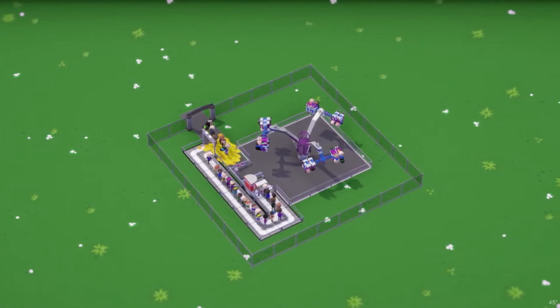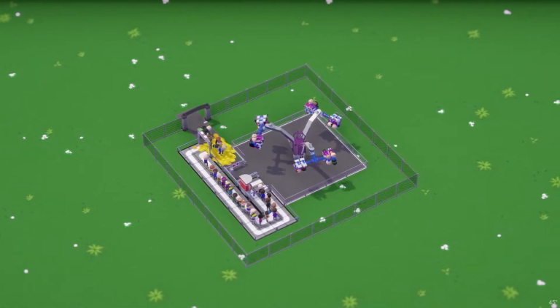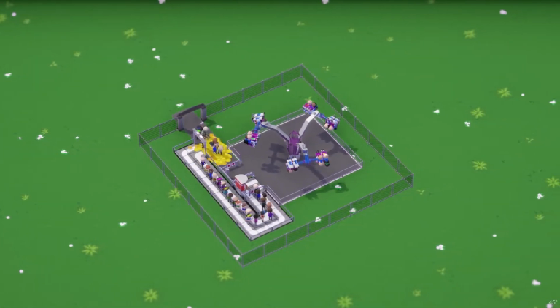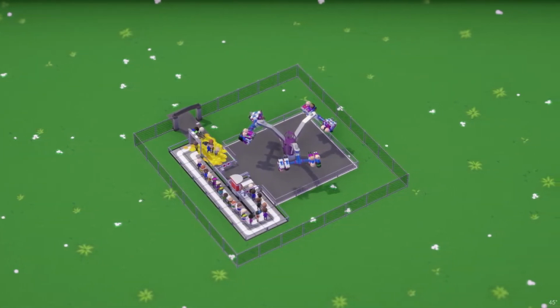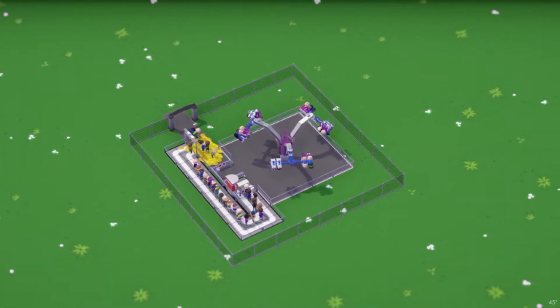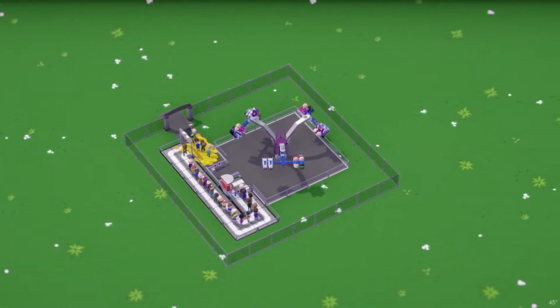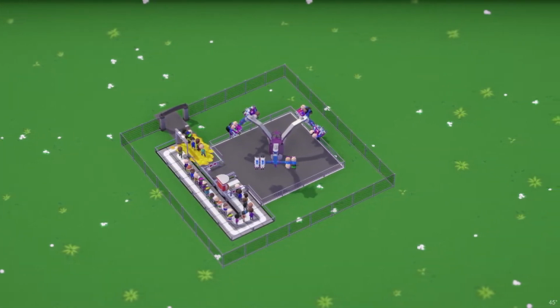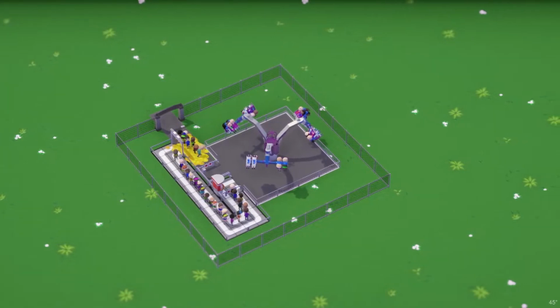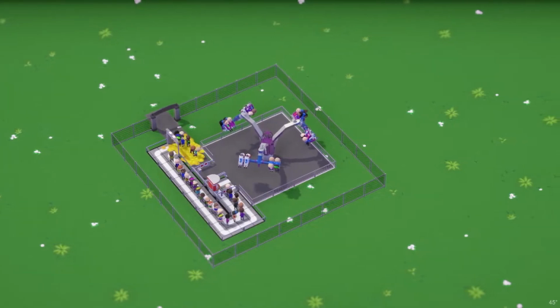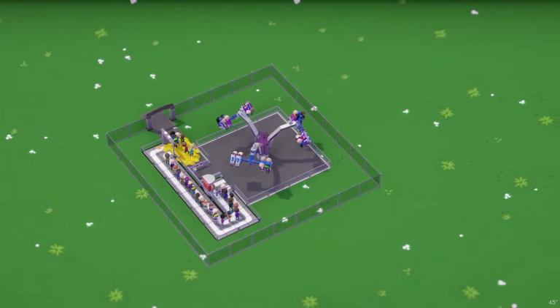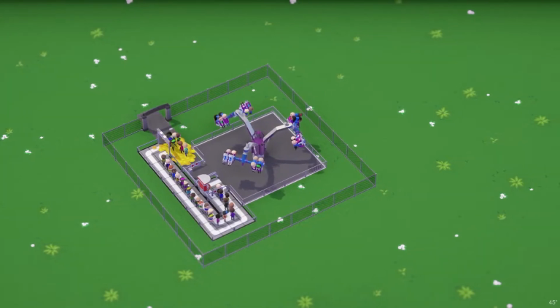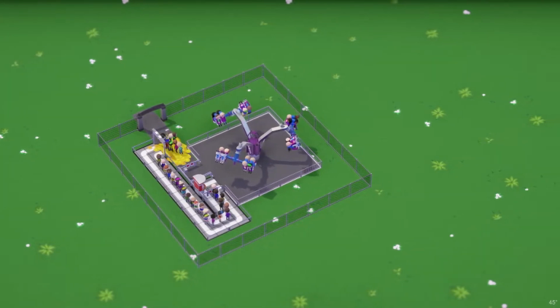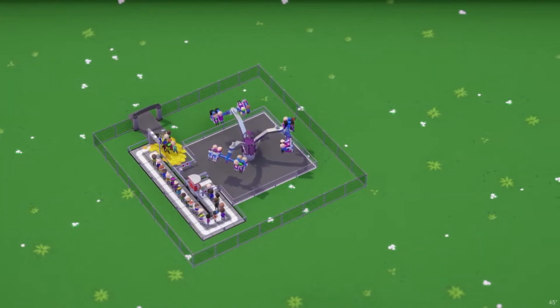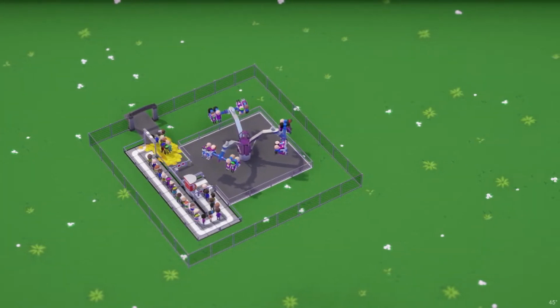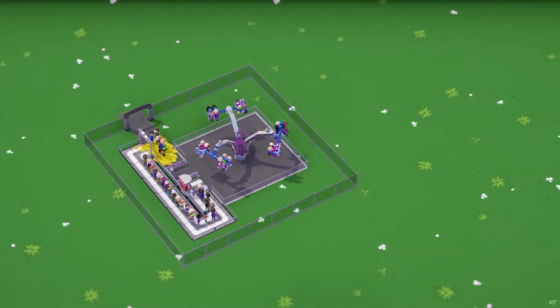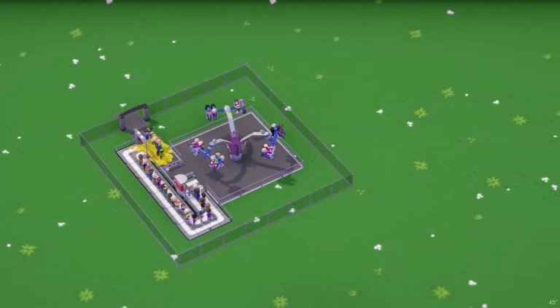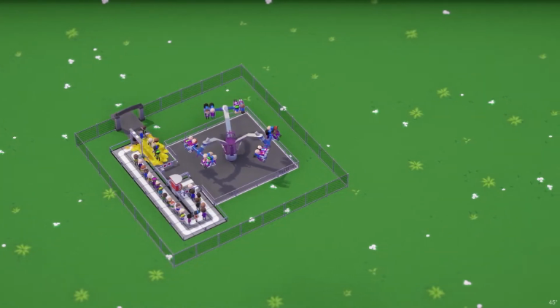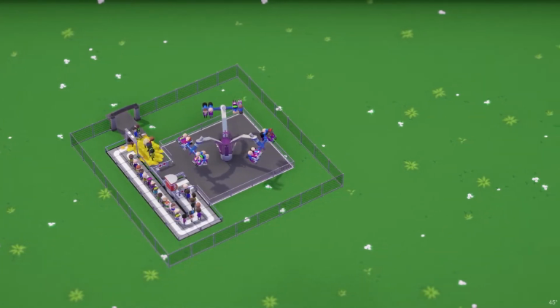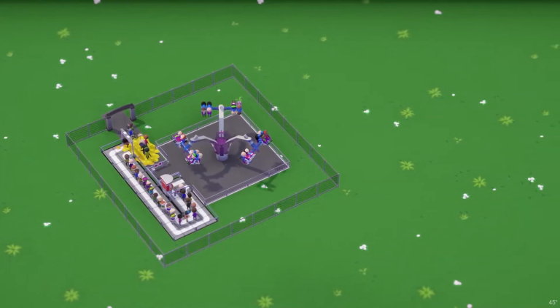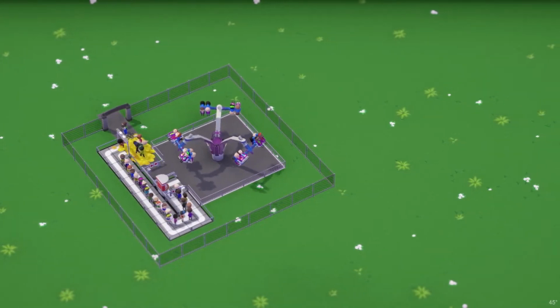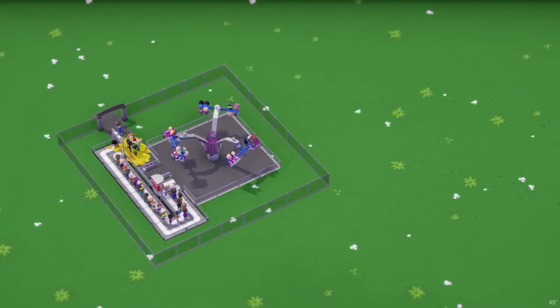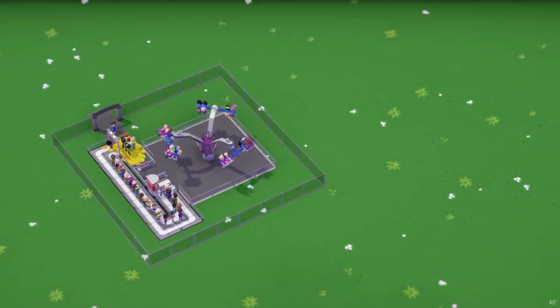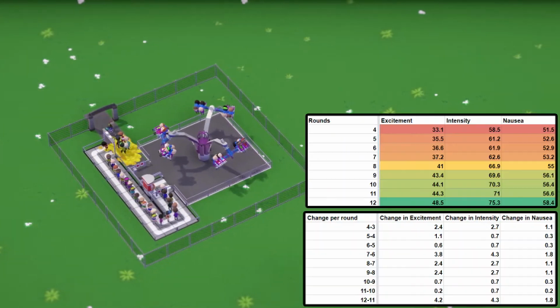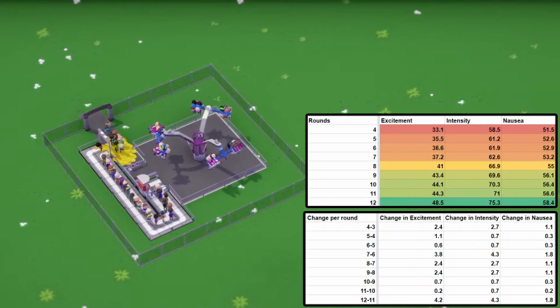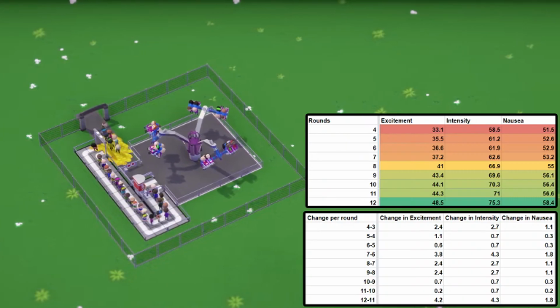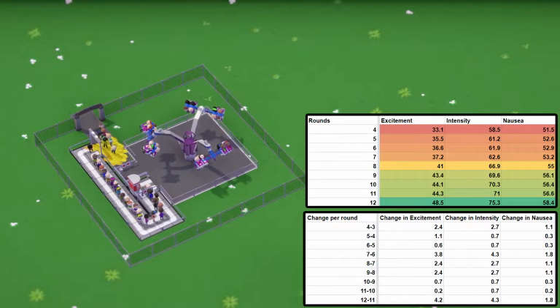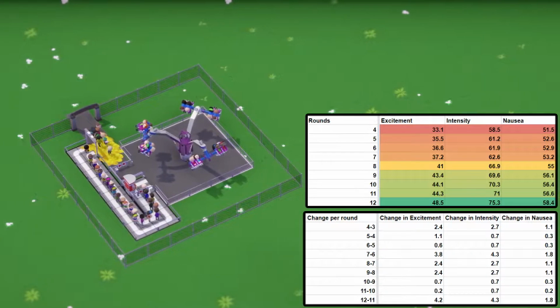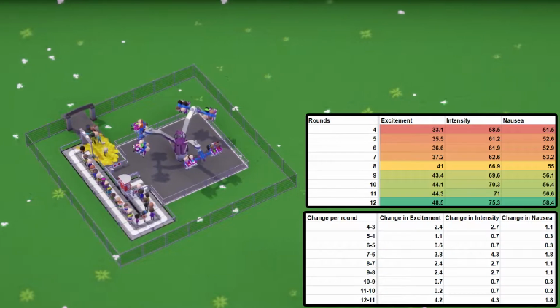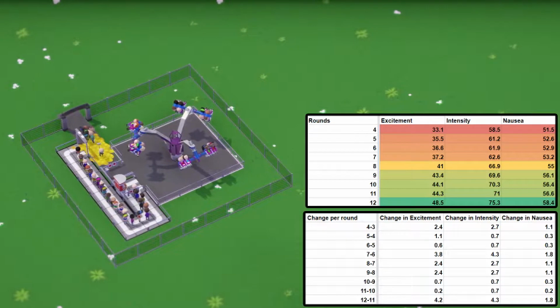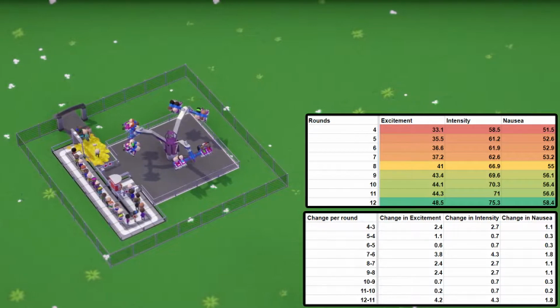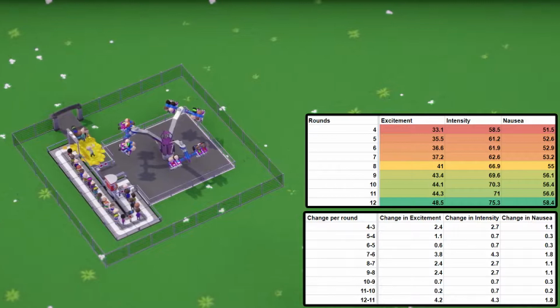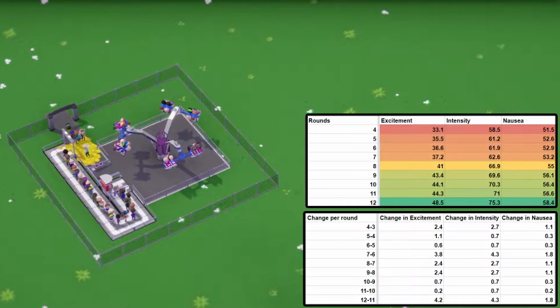At 4 rounds, it has 33.1 excitement, 58.5 intensity, and 51.5 nausea.